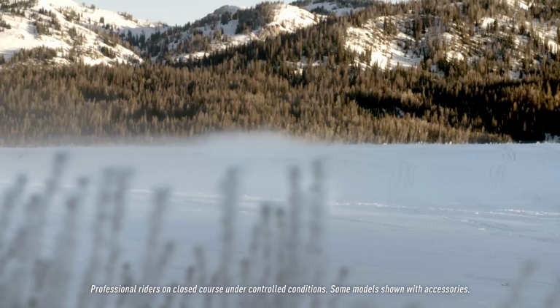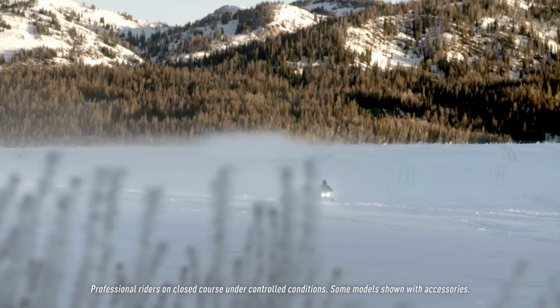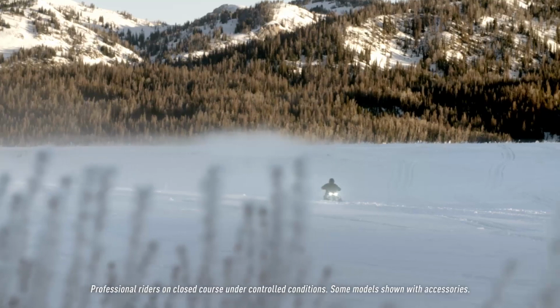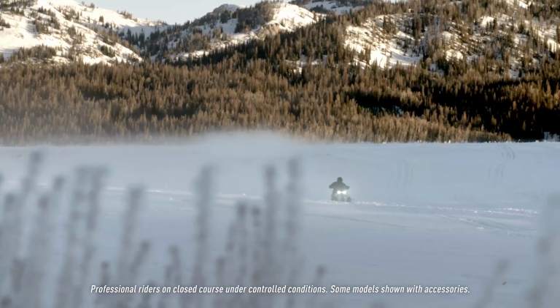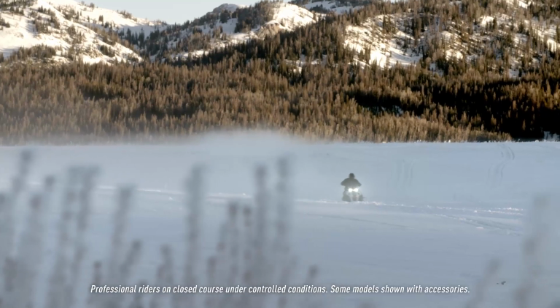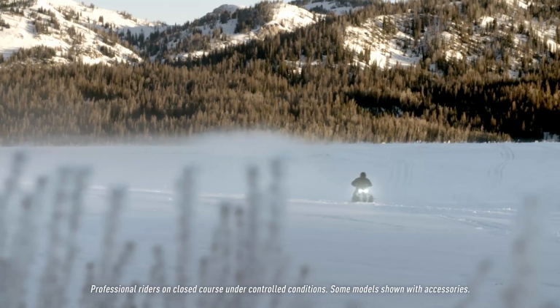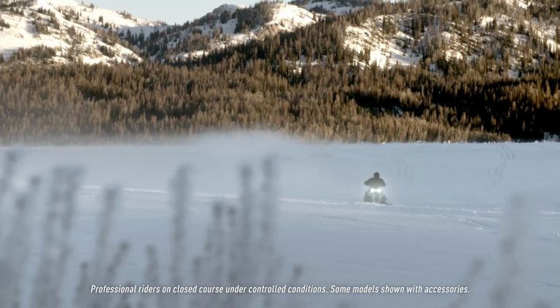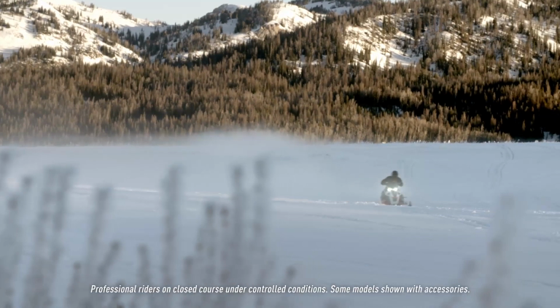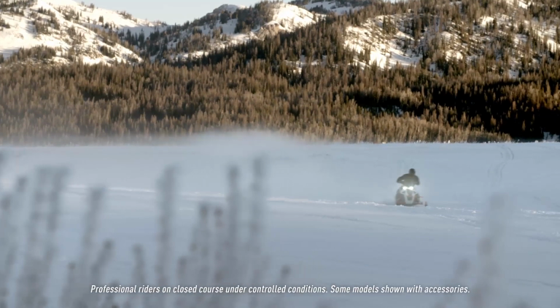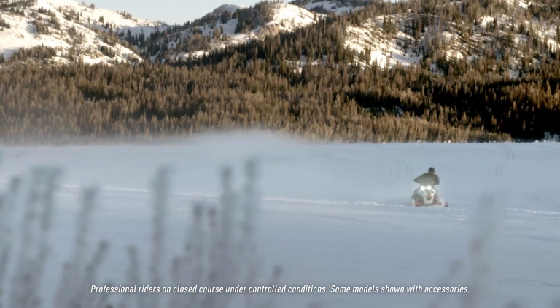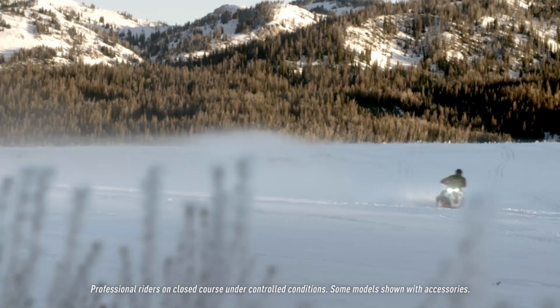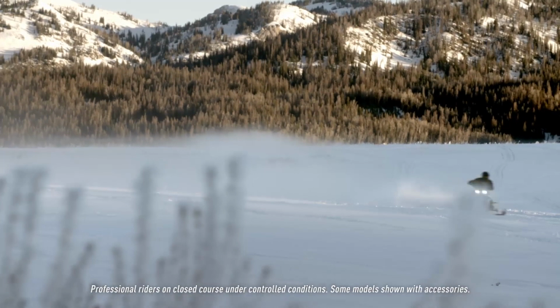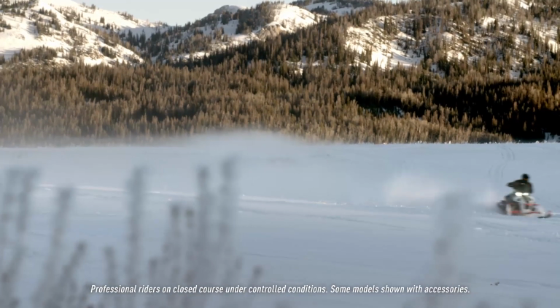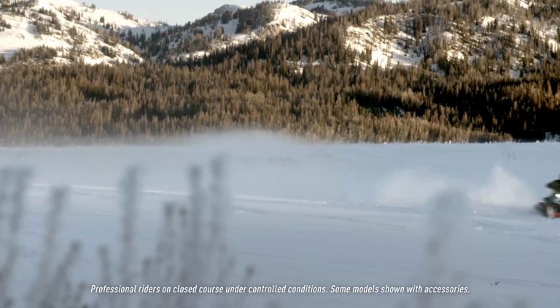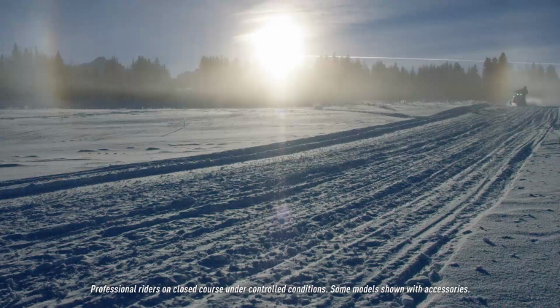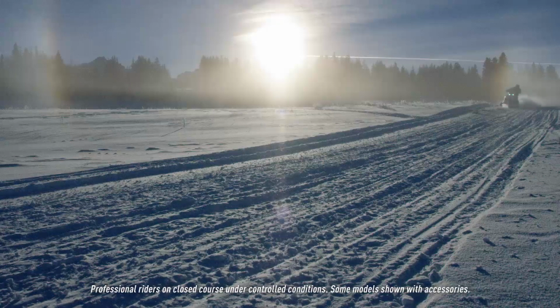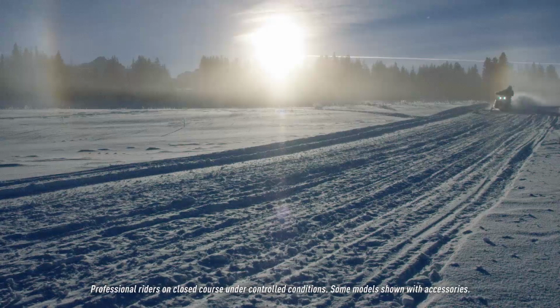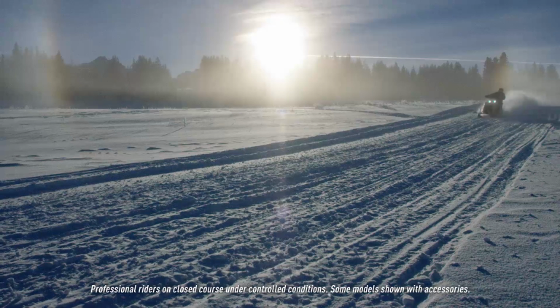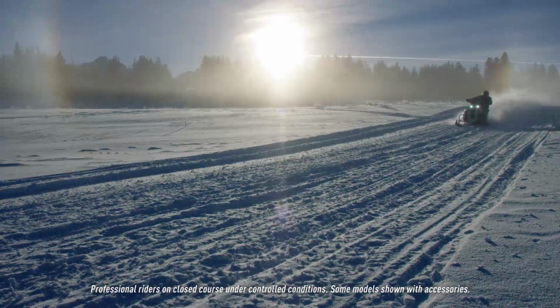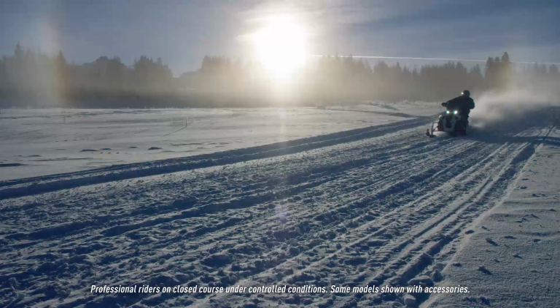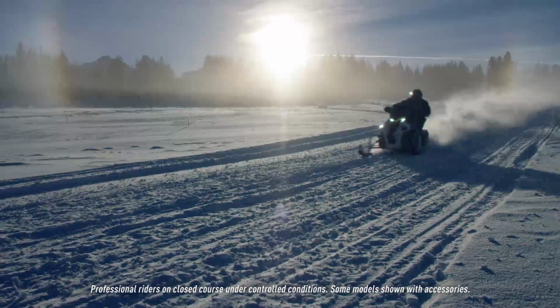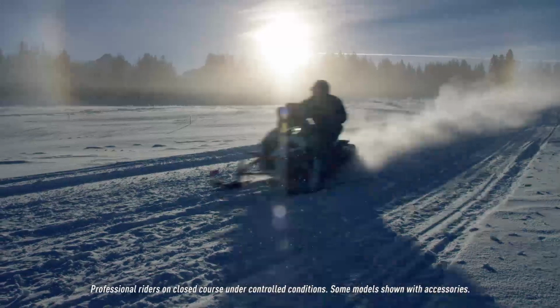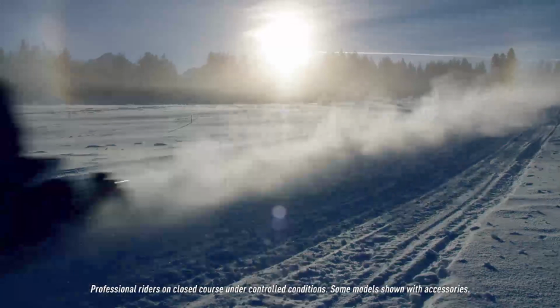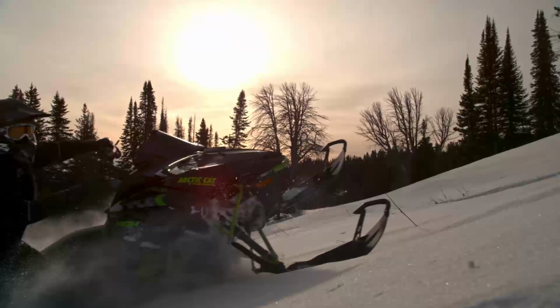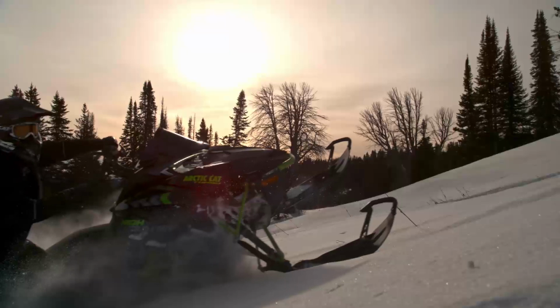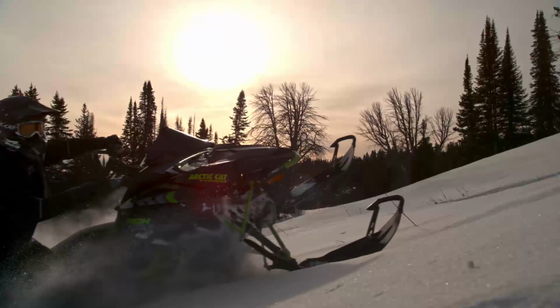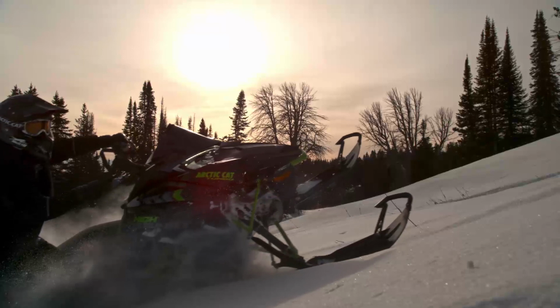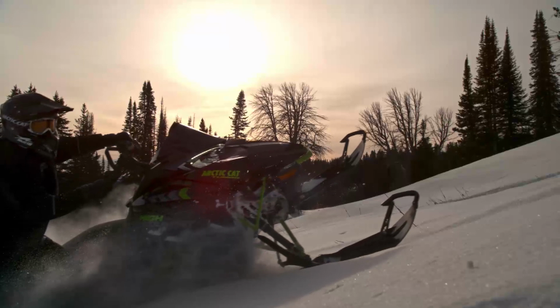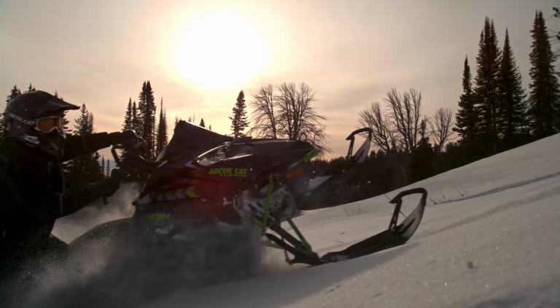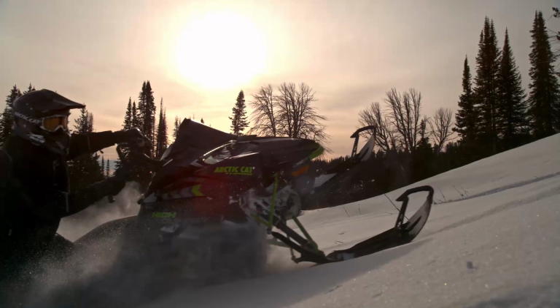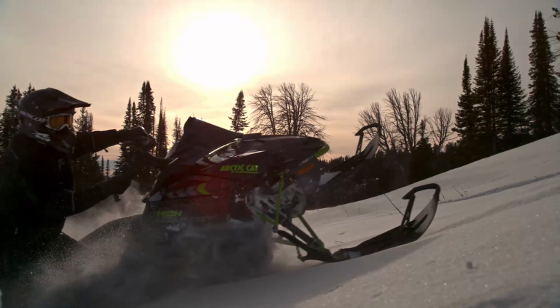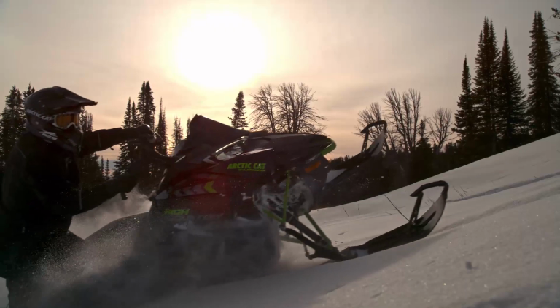Clean, efficient, powerful. We'll say no more. The rest is up to you to experience.